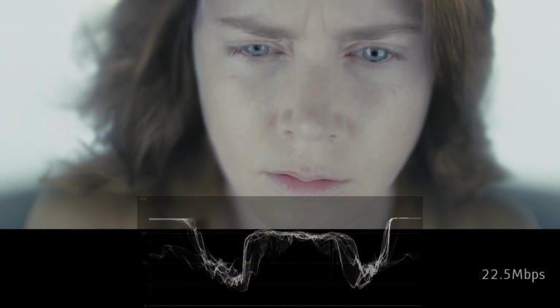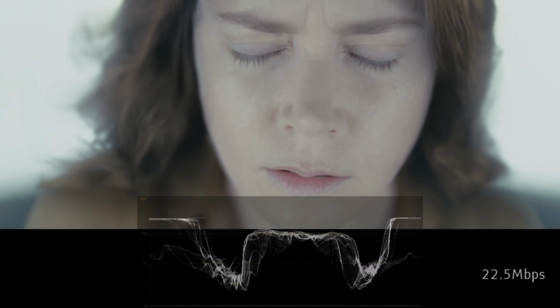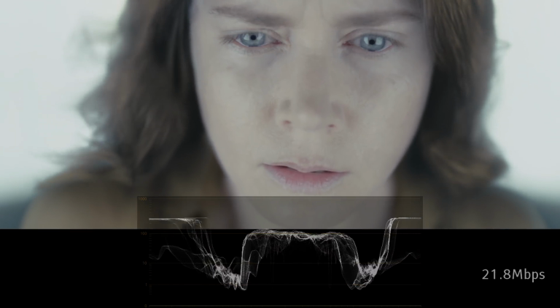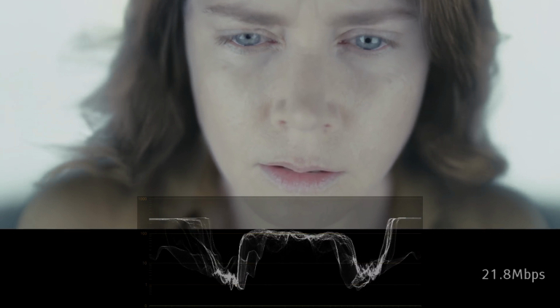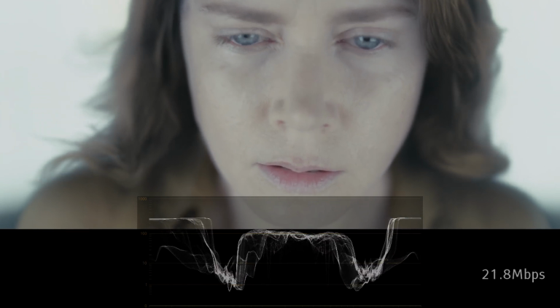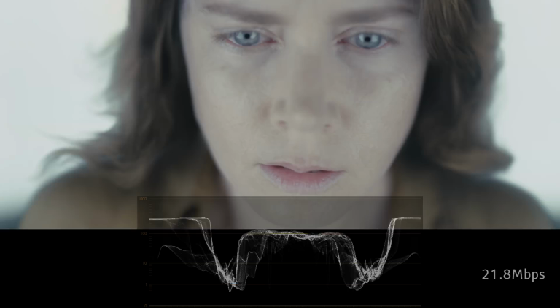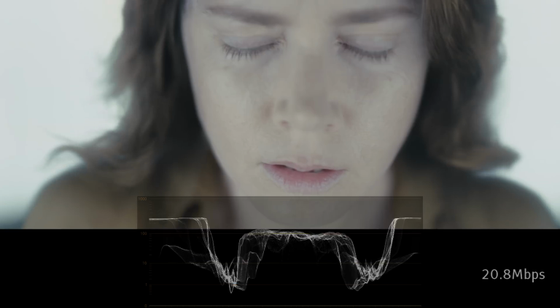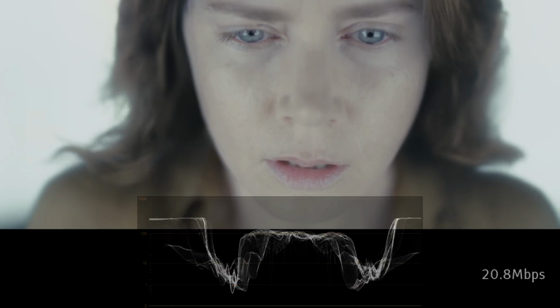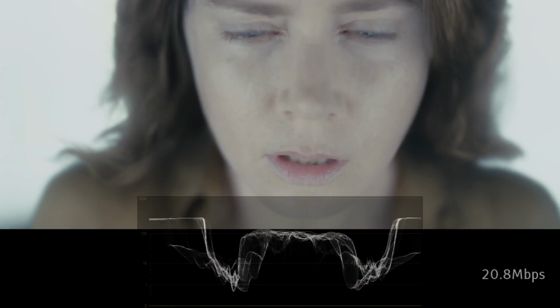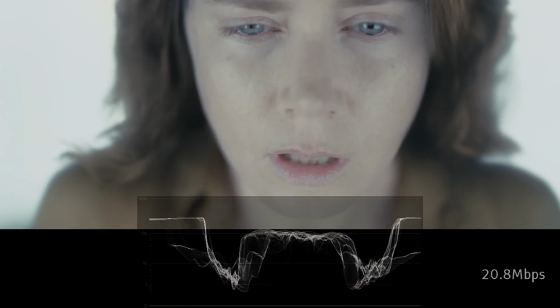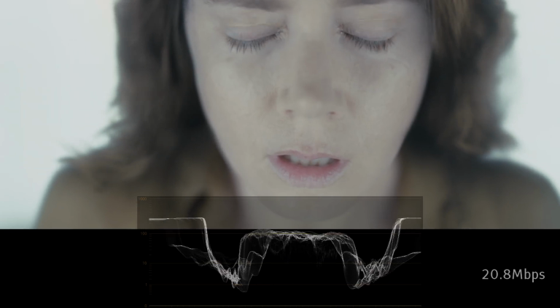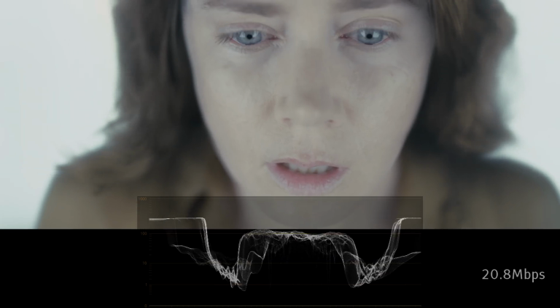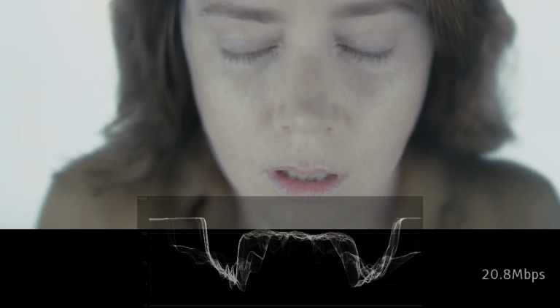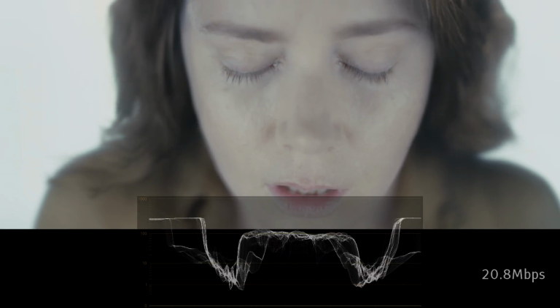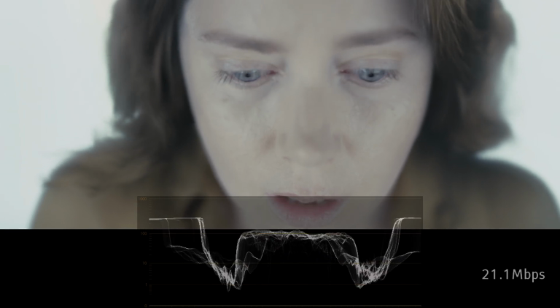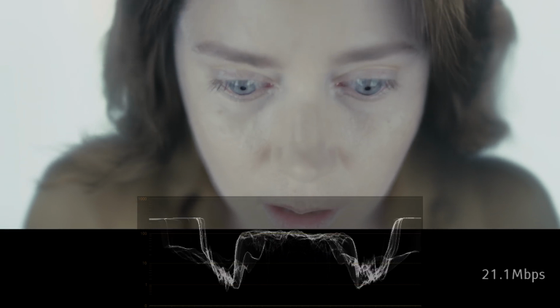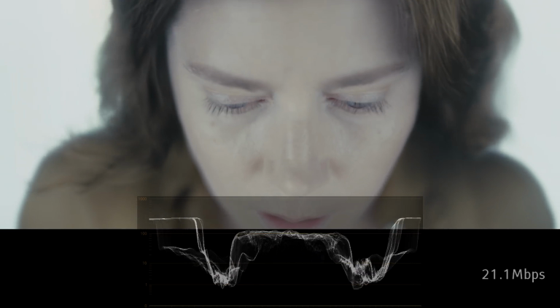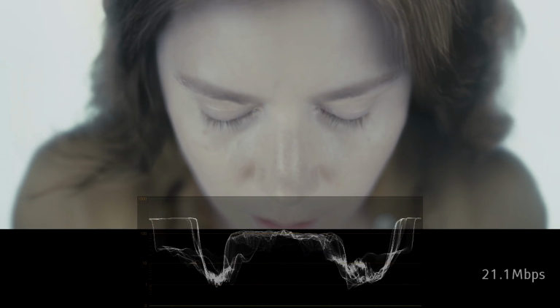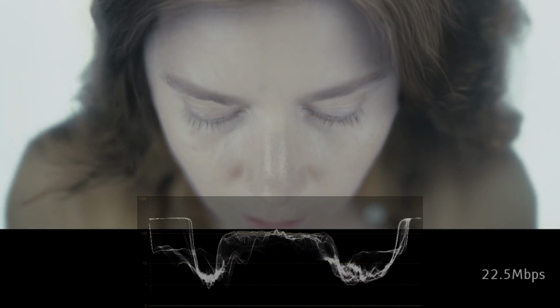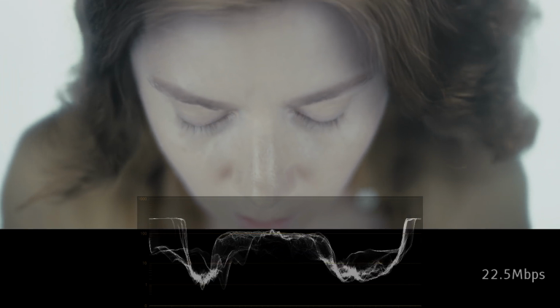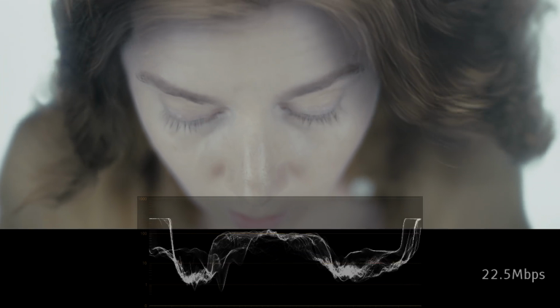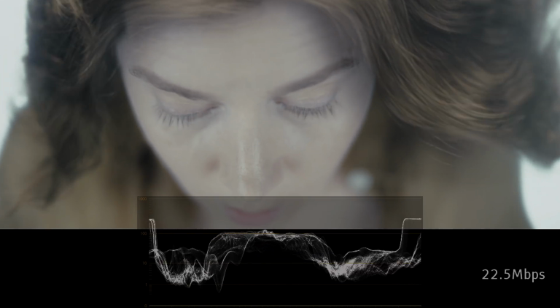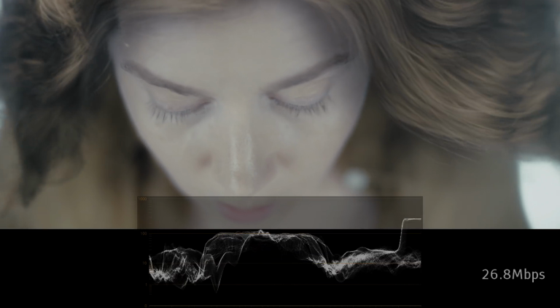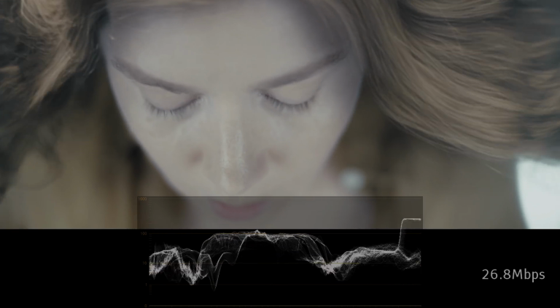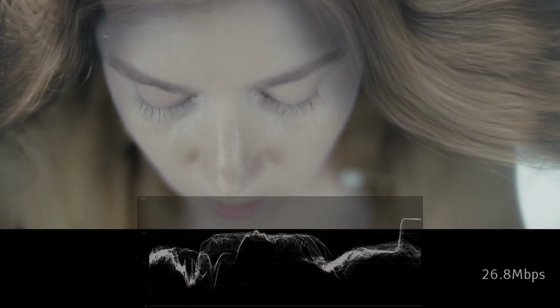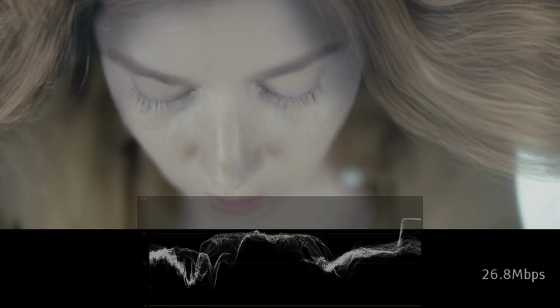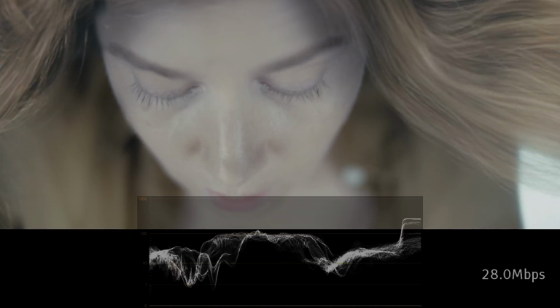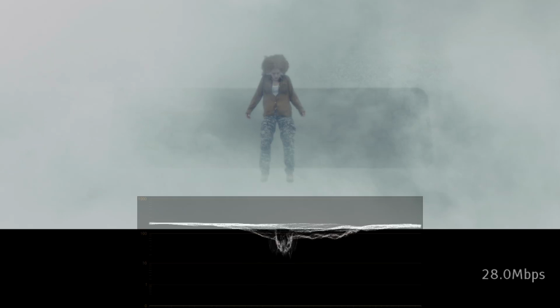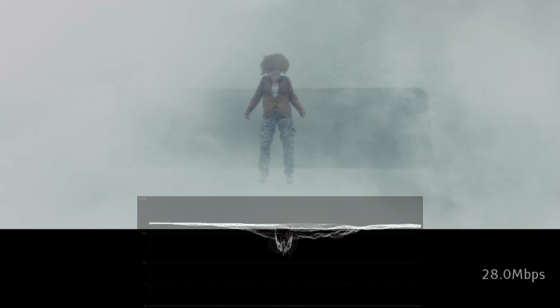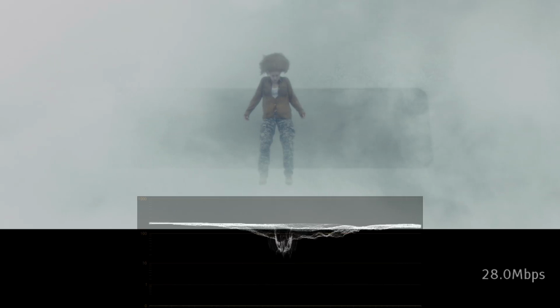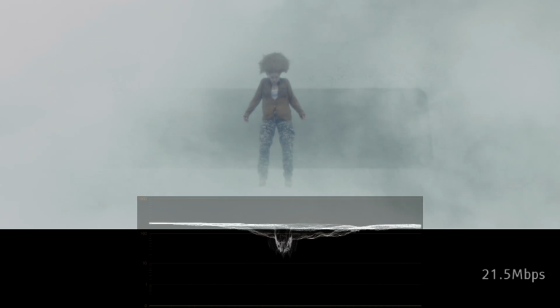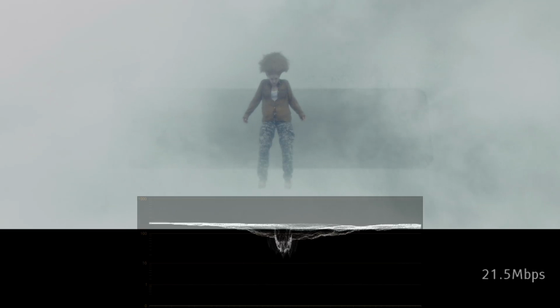If you thought the Star Trek Beyond disc was controversial, you should check out the heated debate in the blu-ray.com forums about this movie.